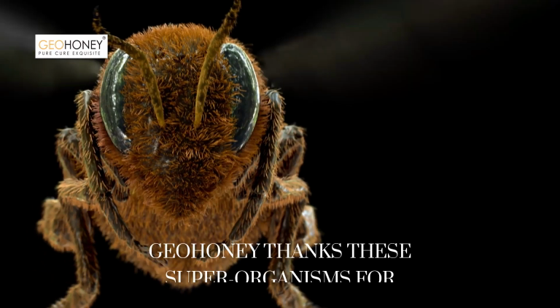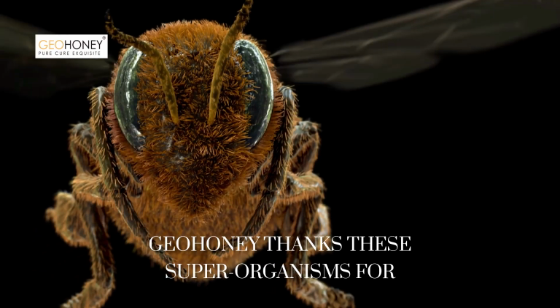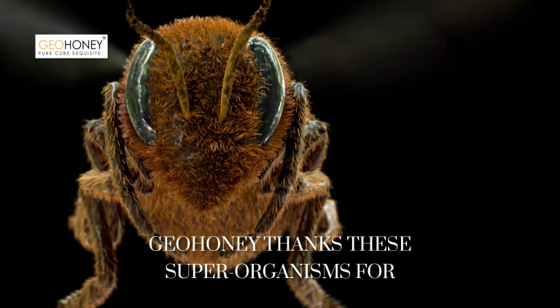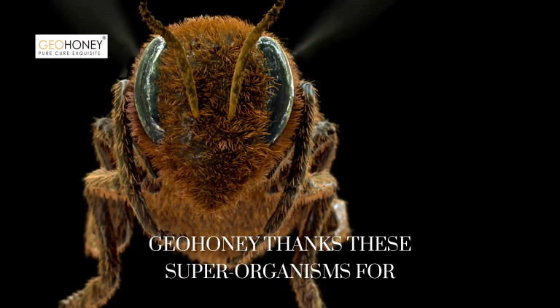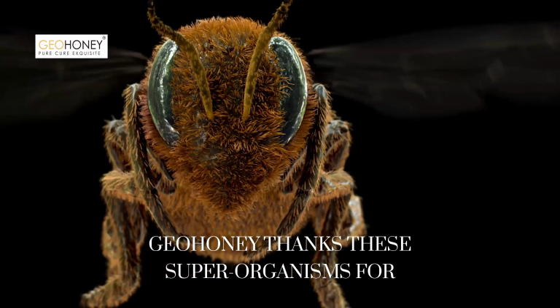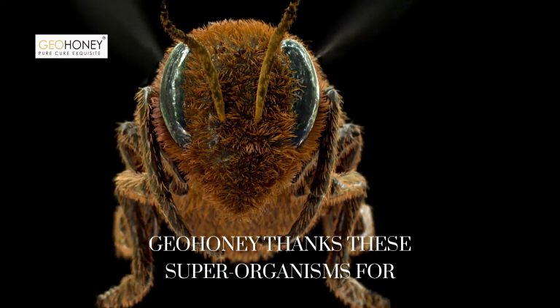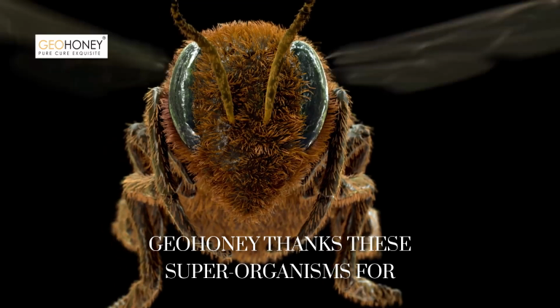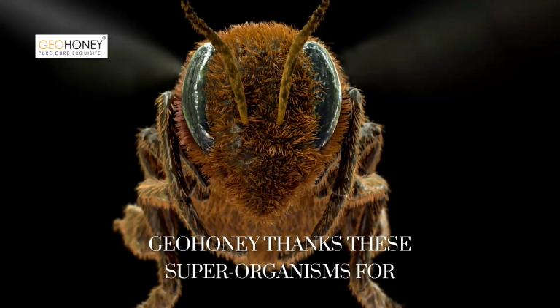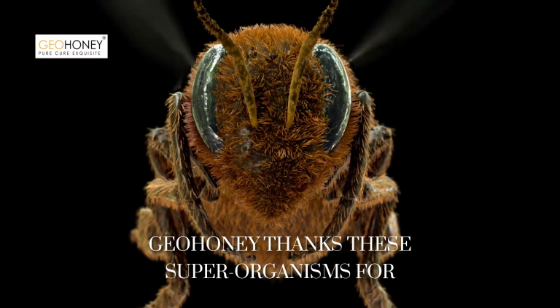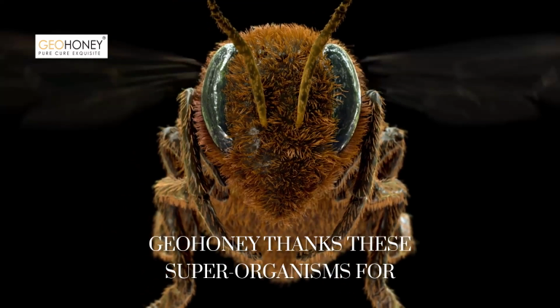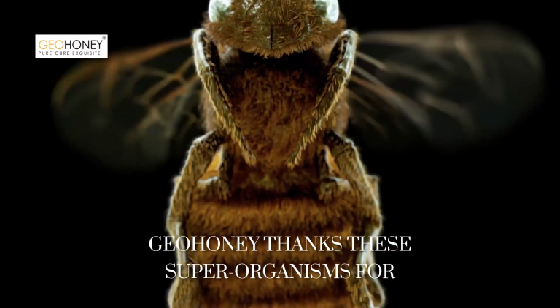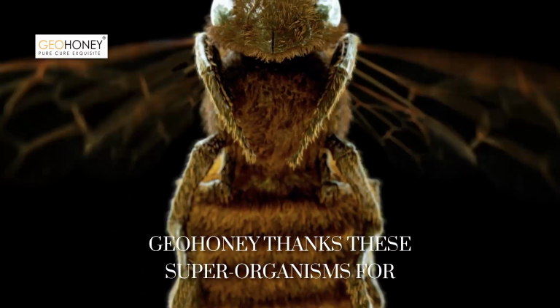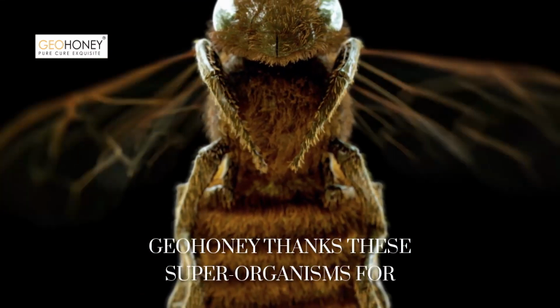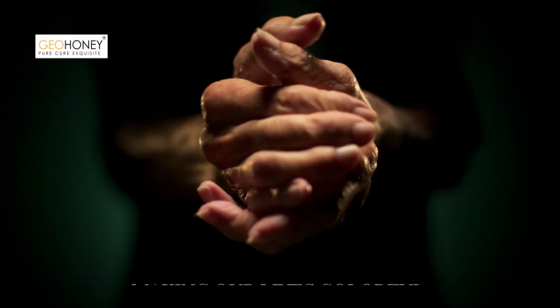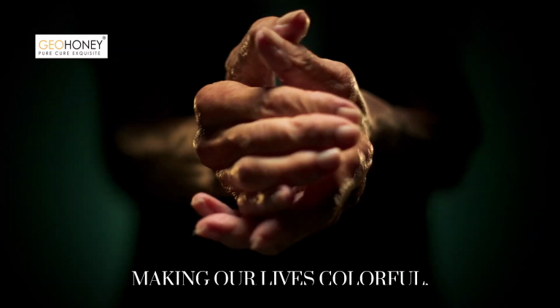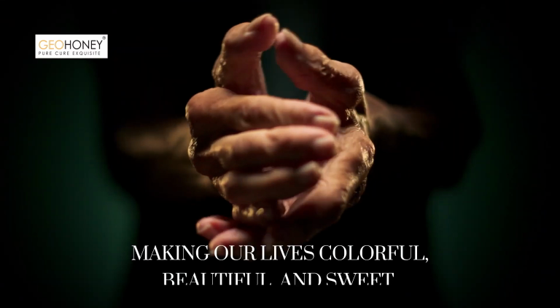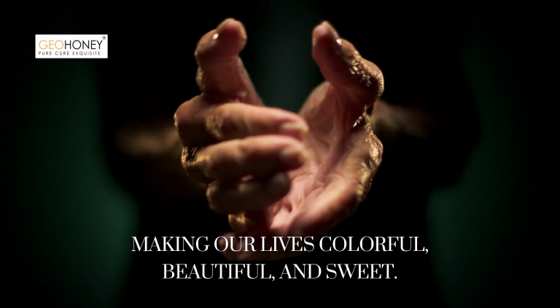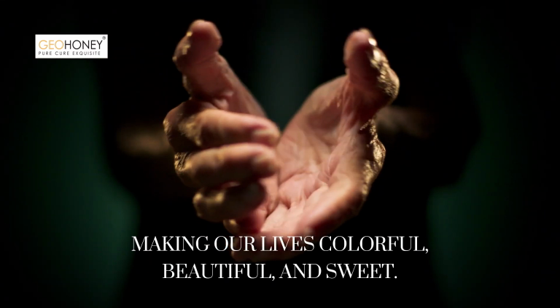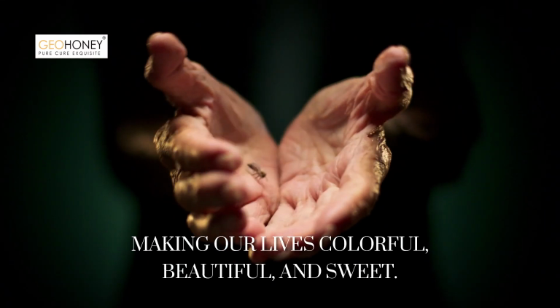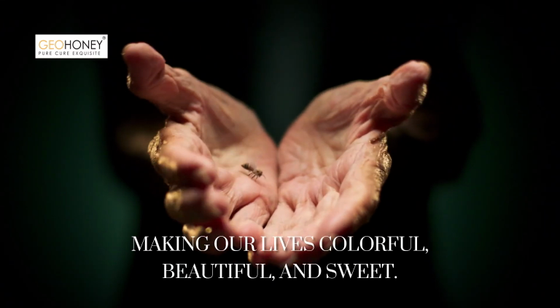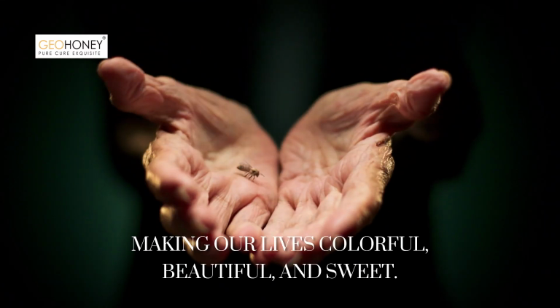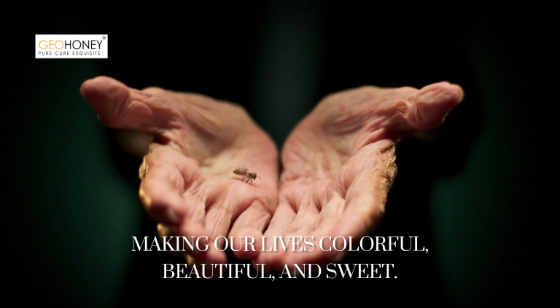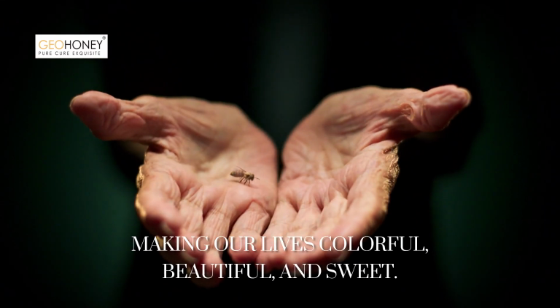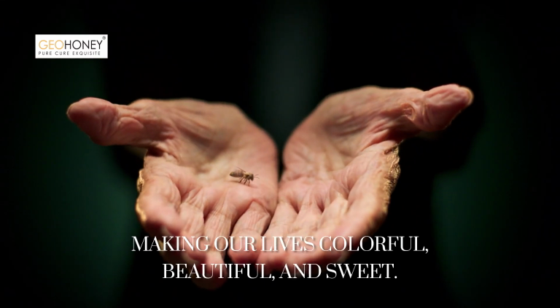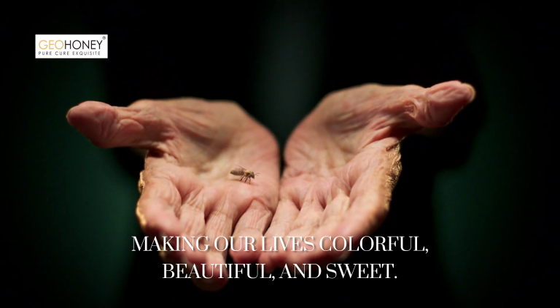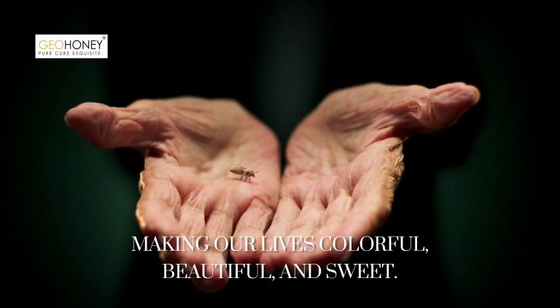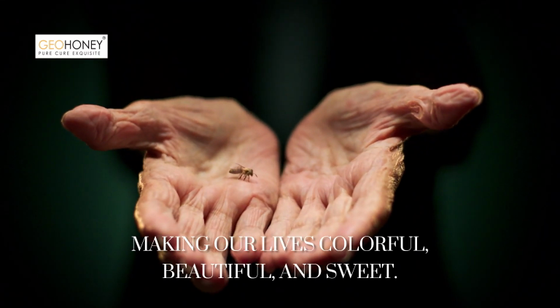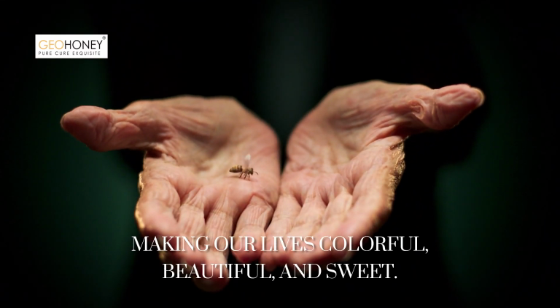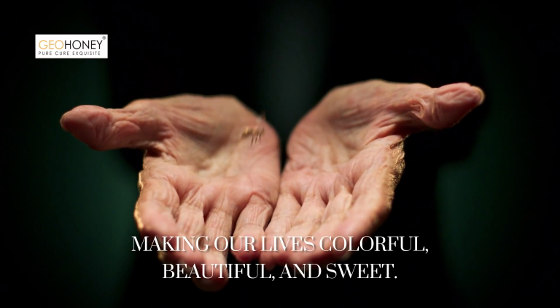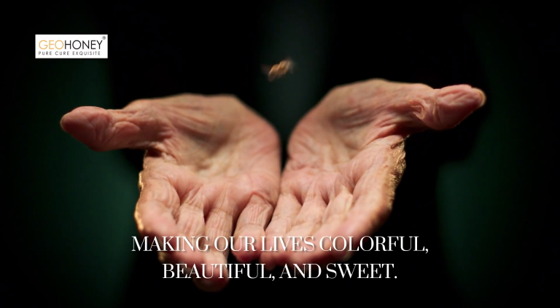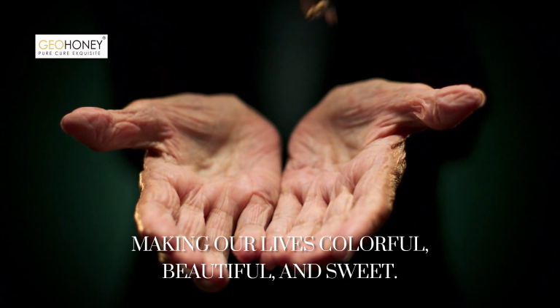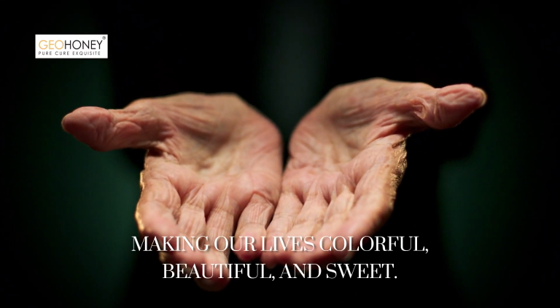GeoHoney thanks these superorganisms for making our lives colorful, beautiful, and sweet.